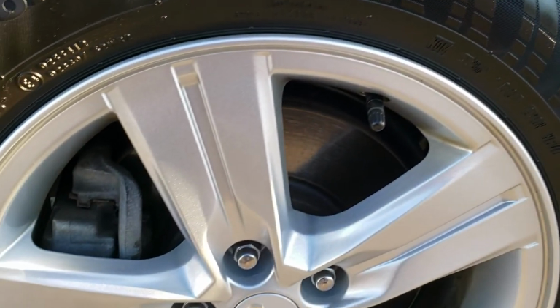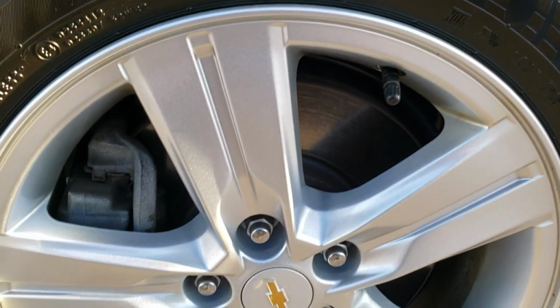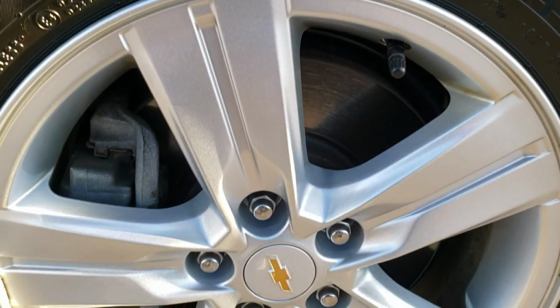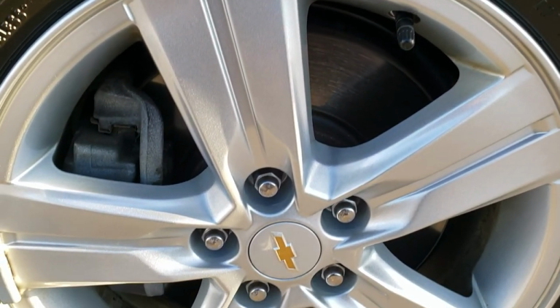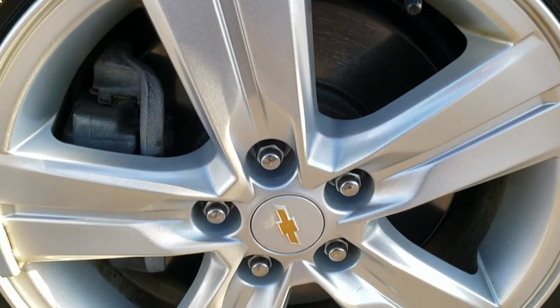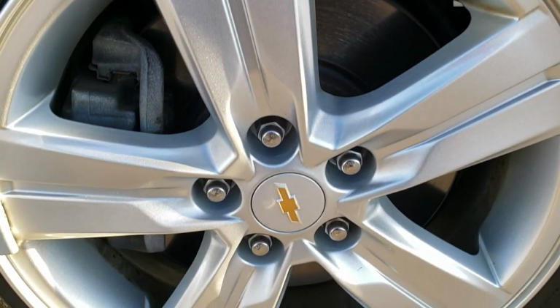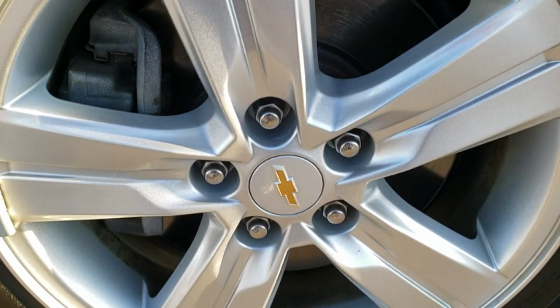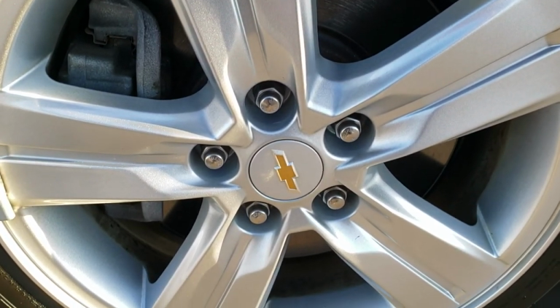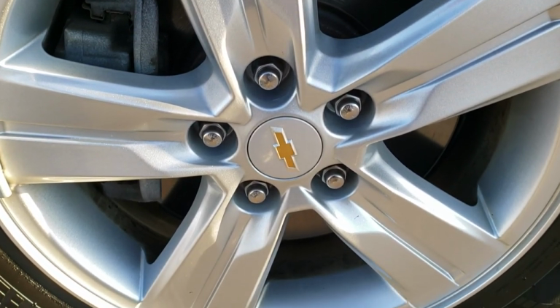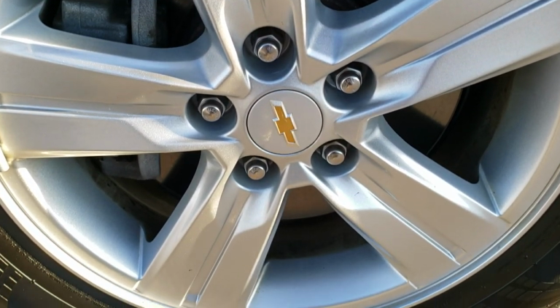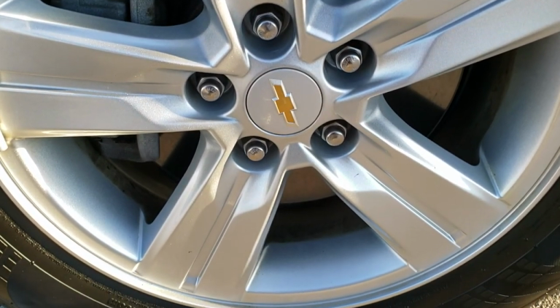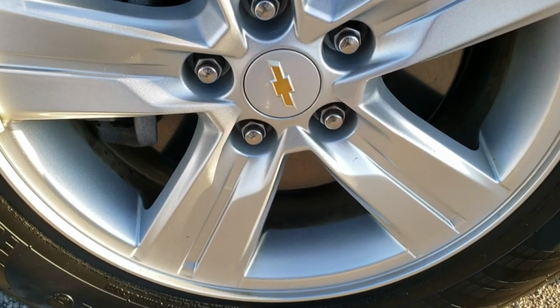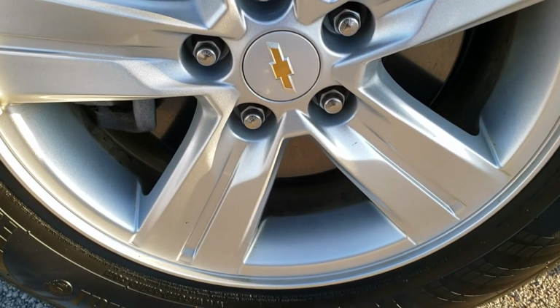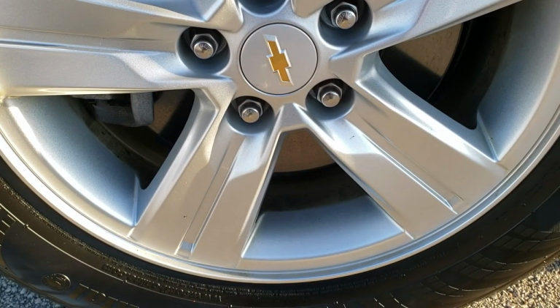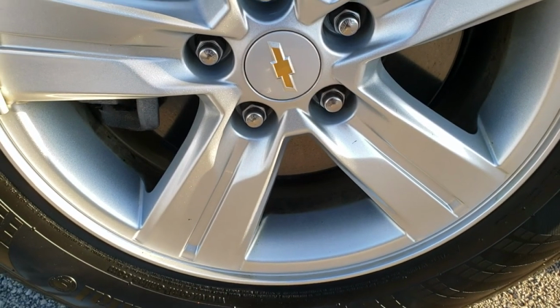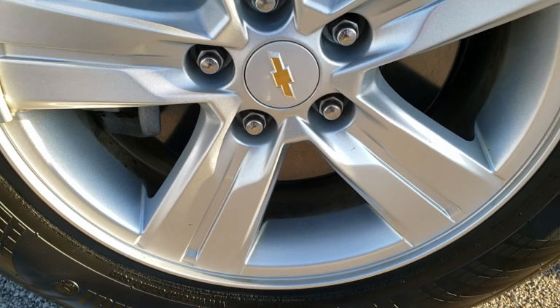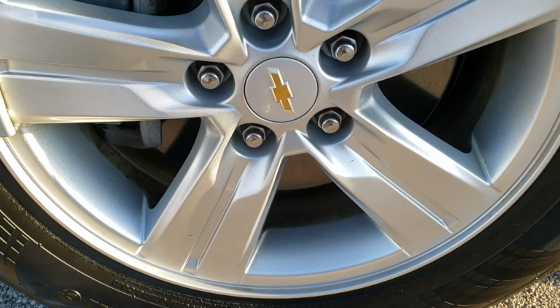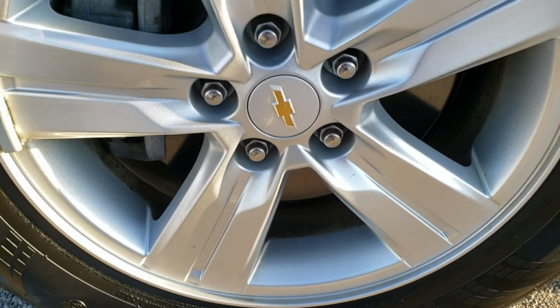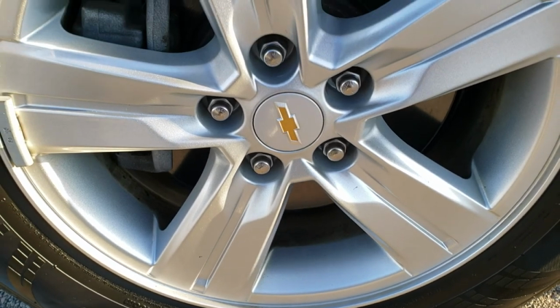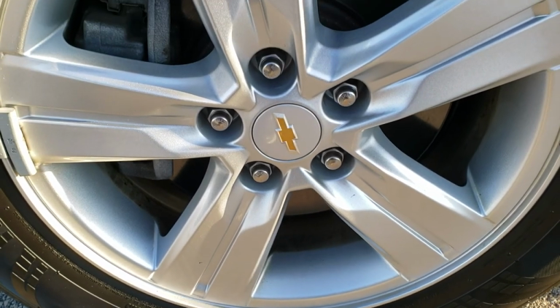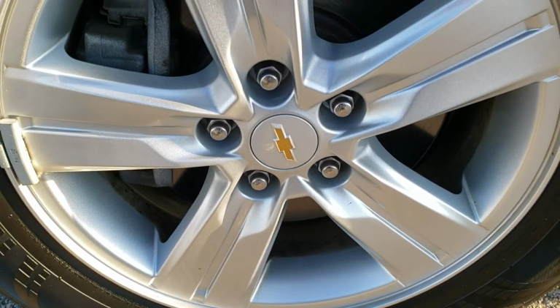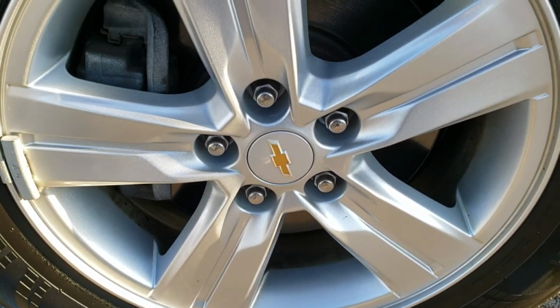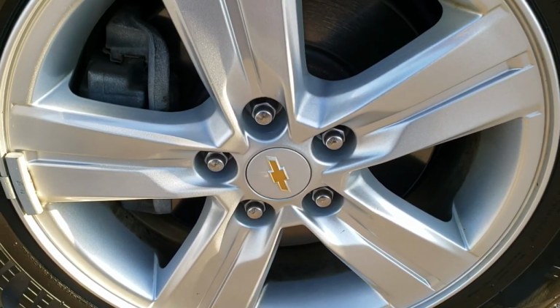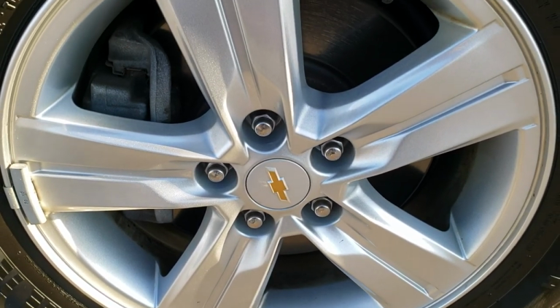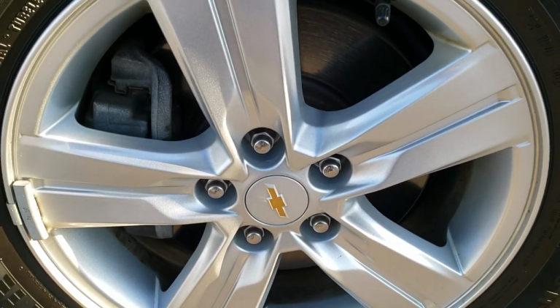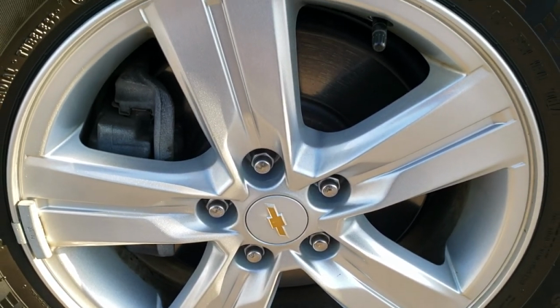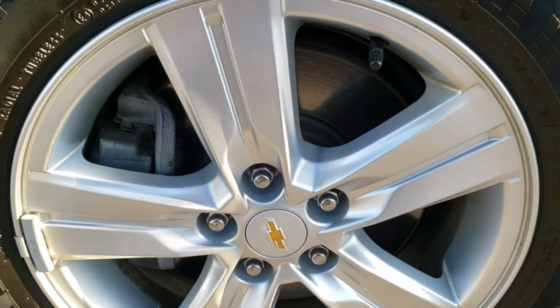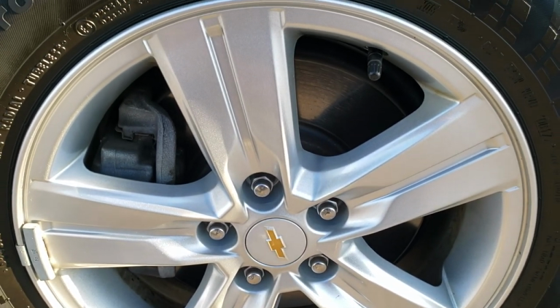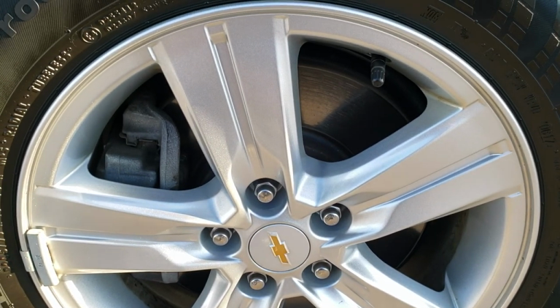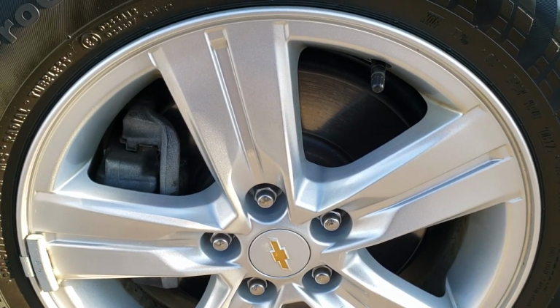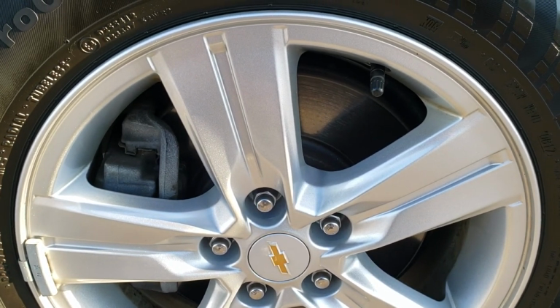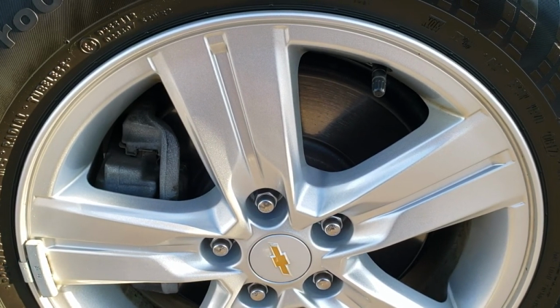If you want to see more pictures of this vehicle, in the upper right hand part of your screen is a link to this vehicle on our website.